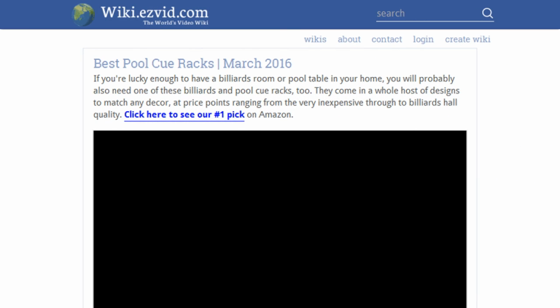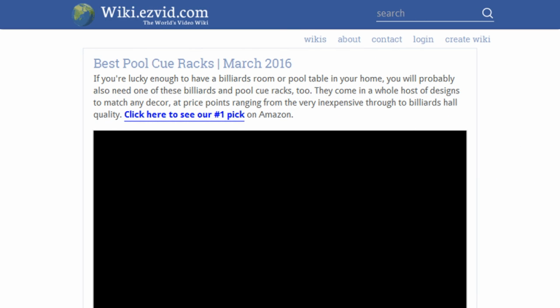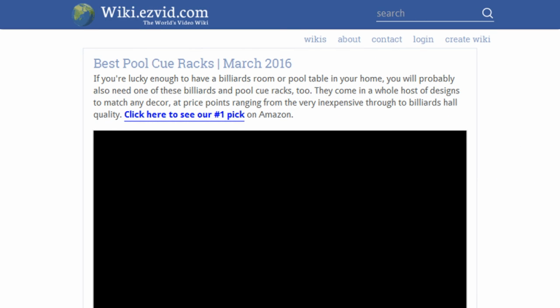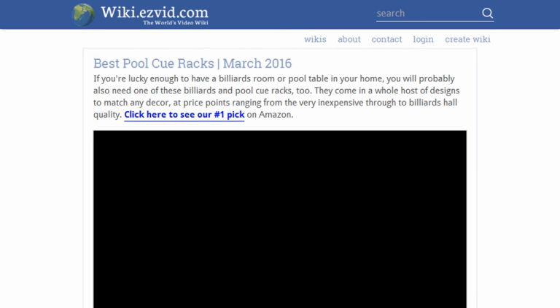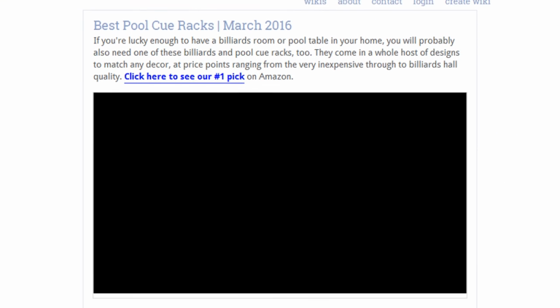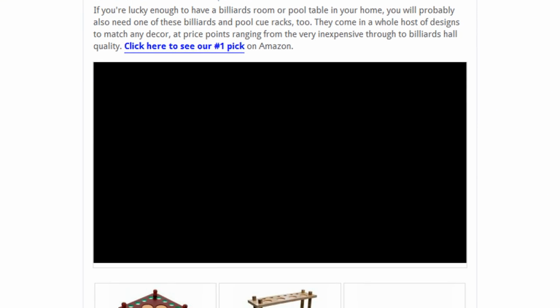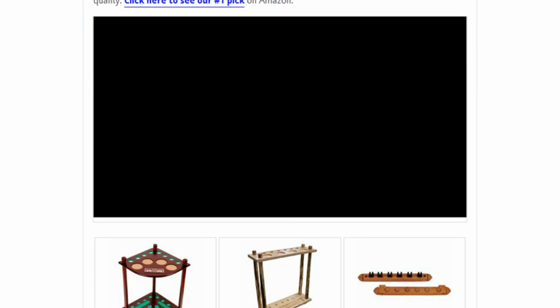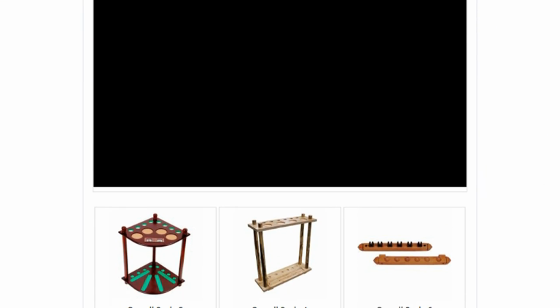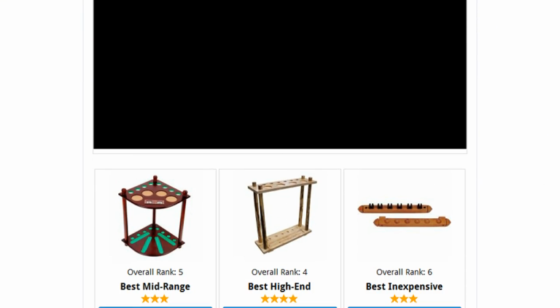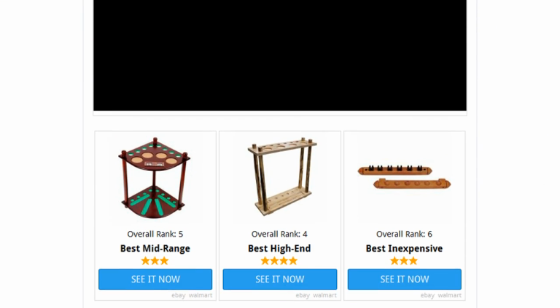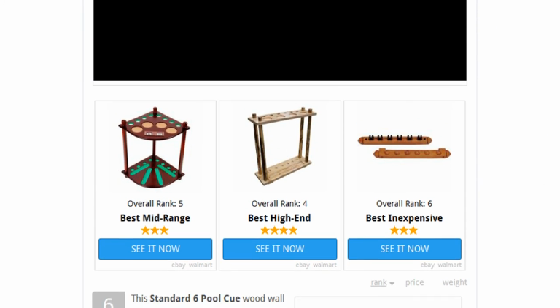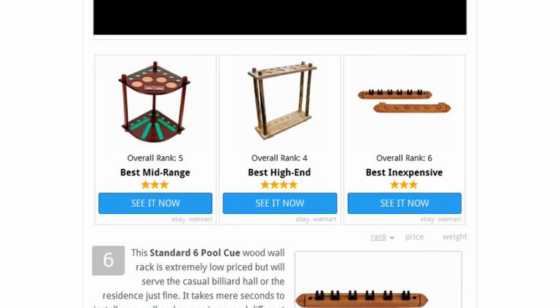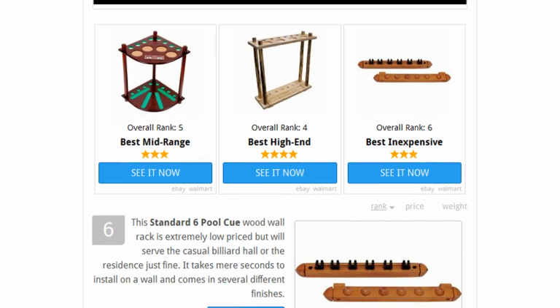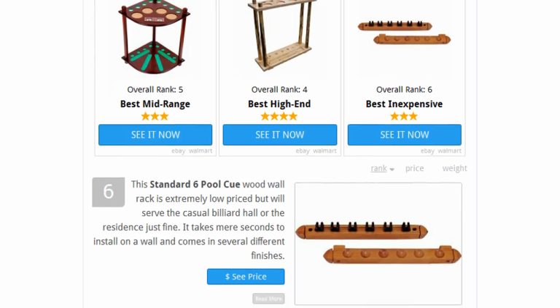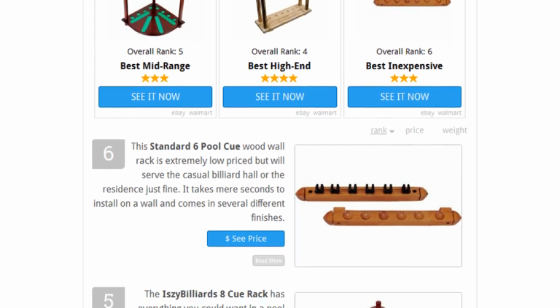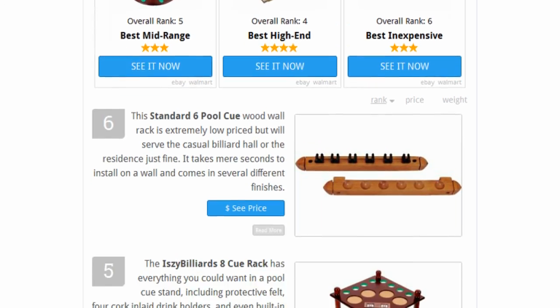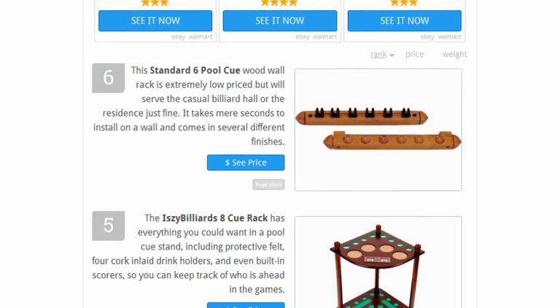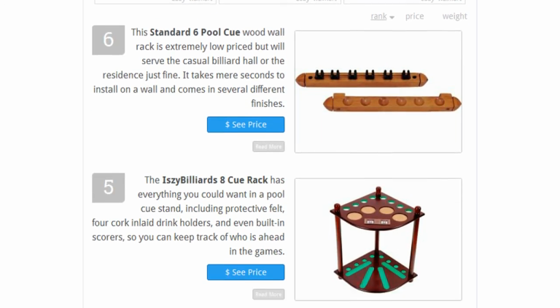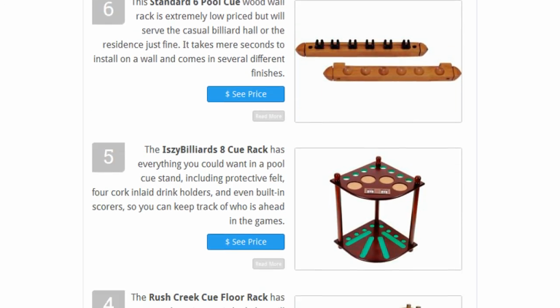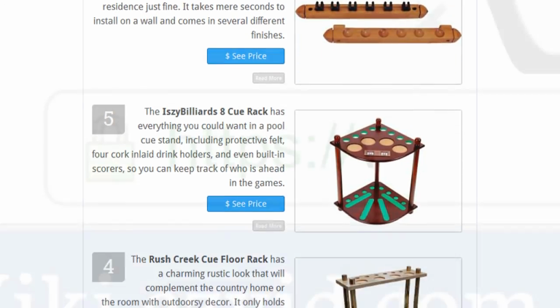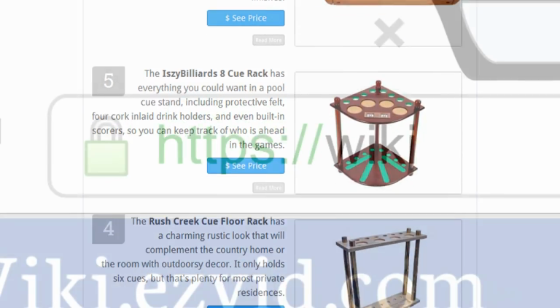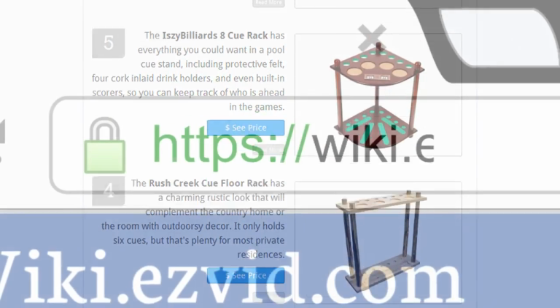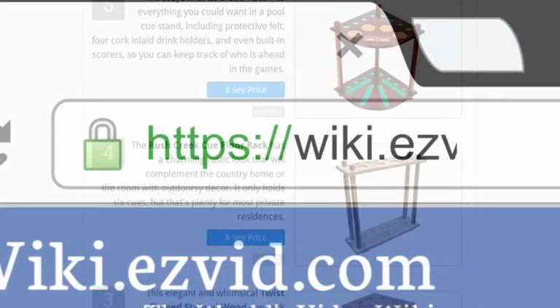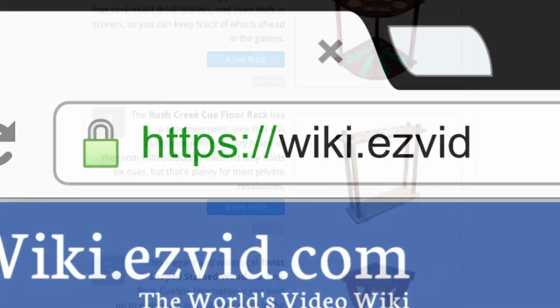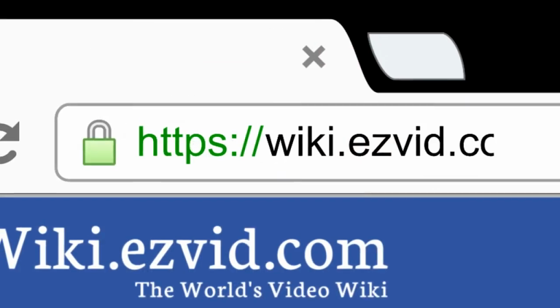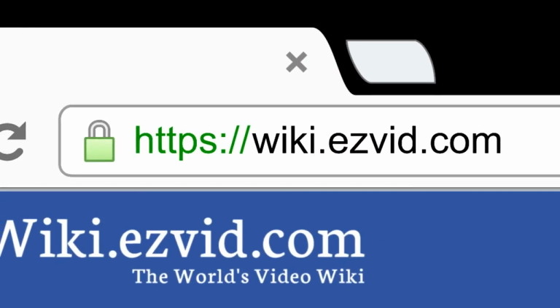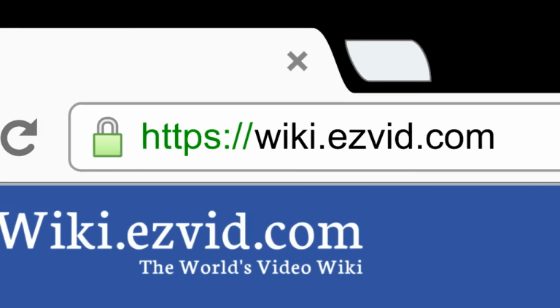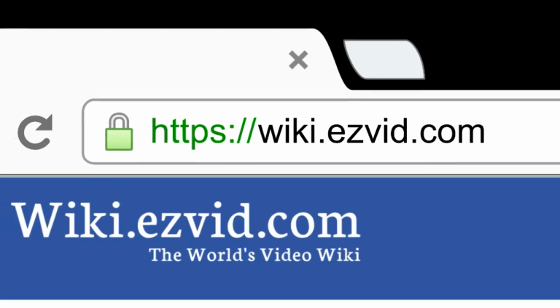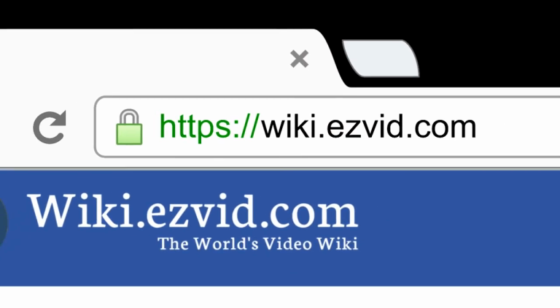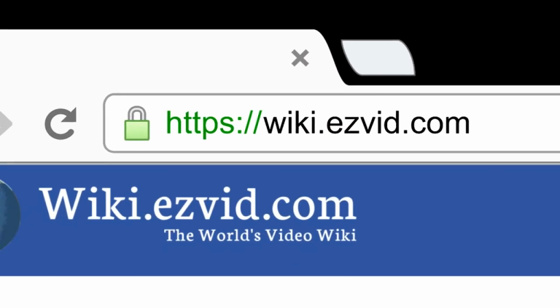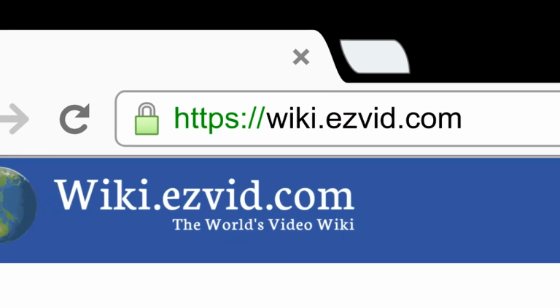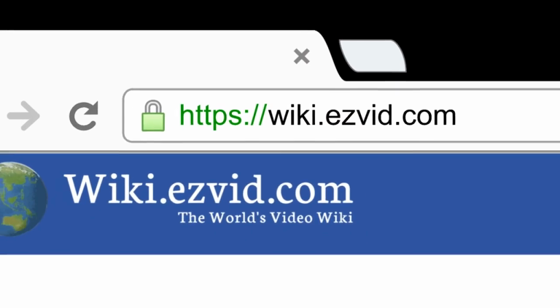To see all this stuff, go to wiki.easyvid.com and search for pool cue racks or click beneath this video.